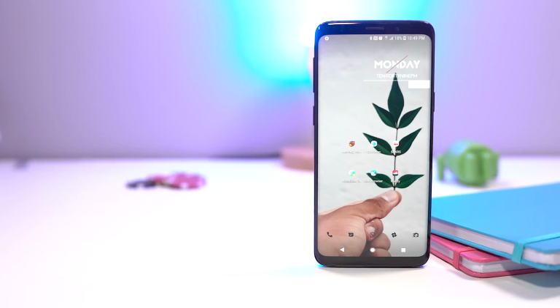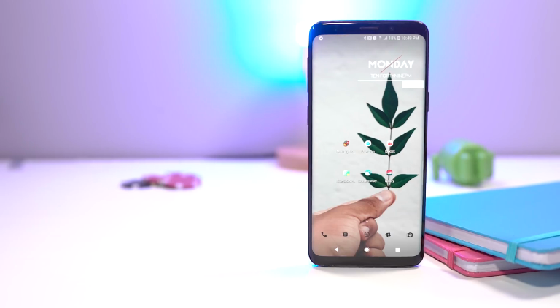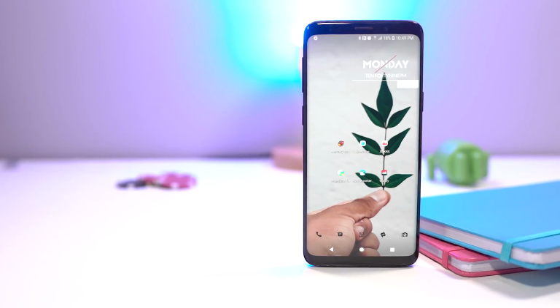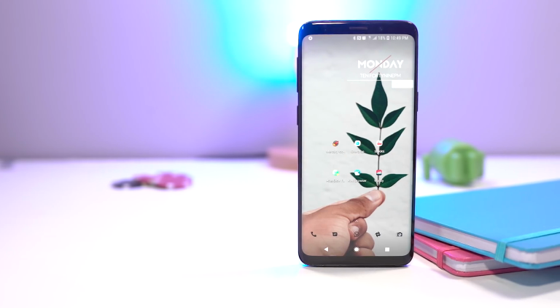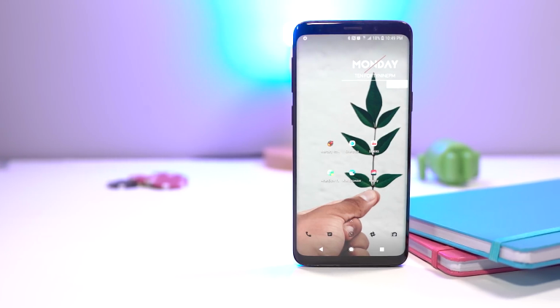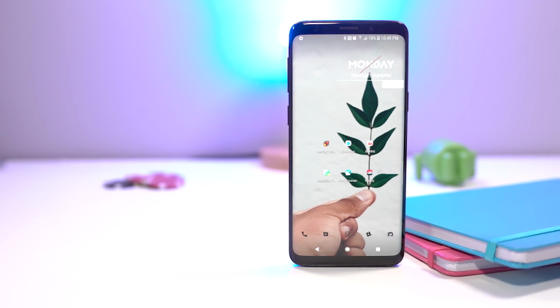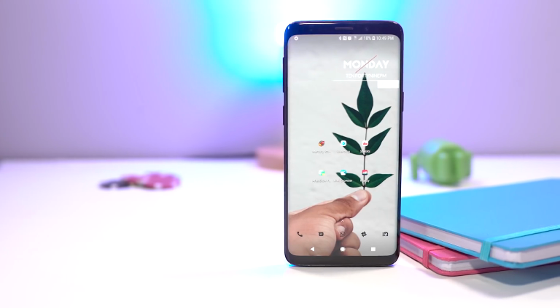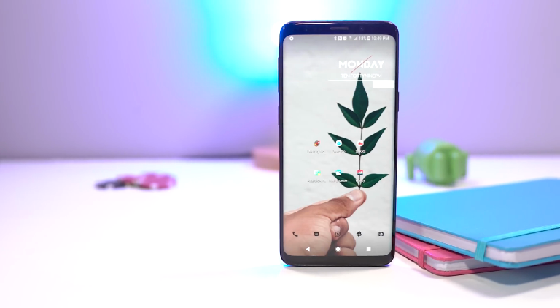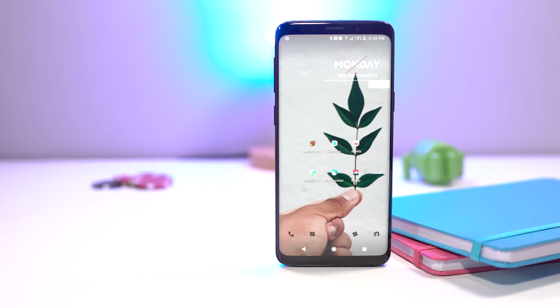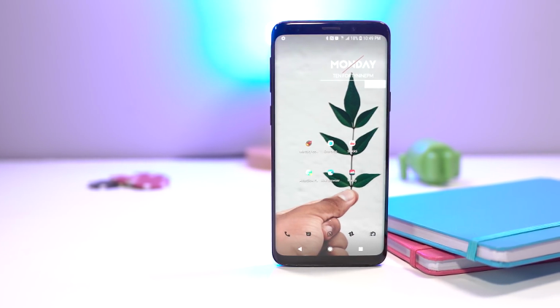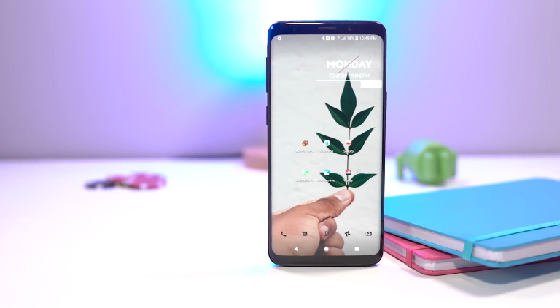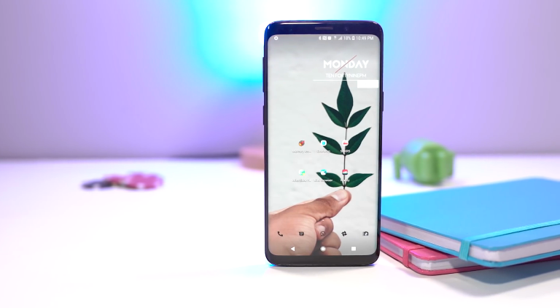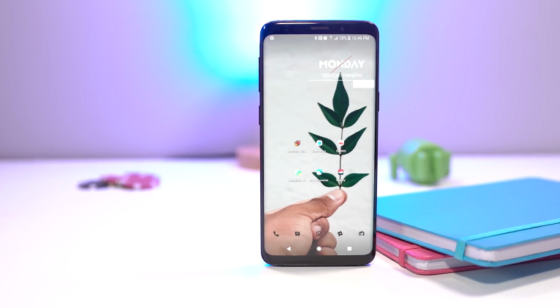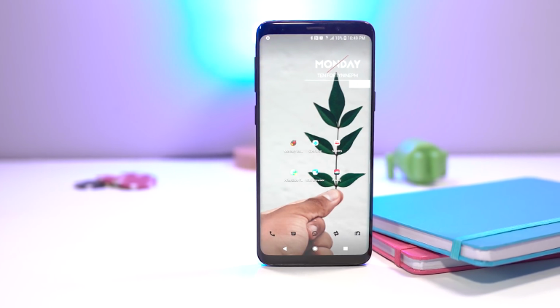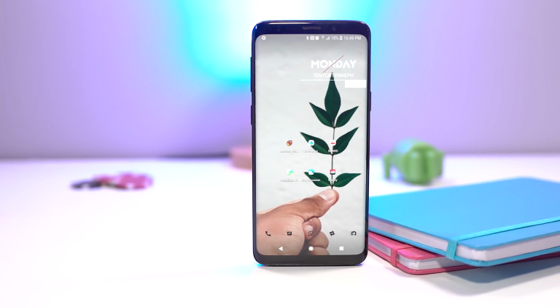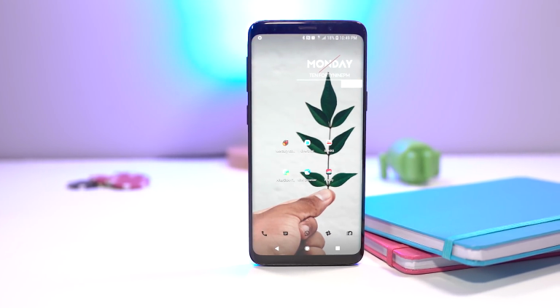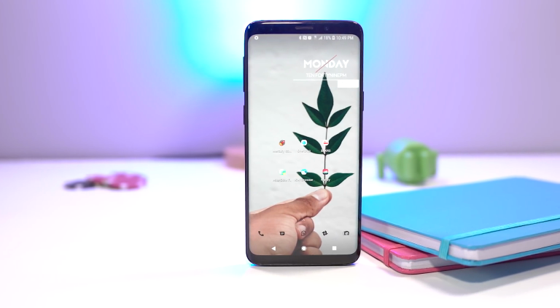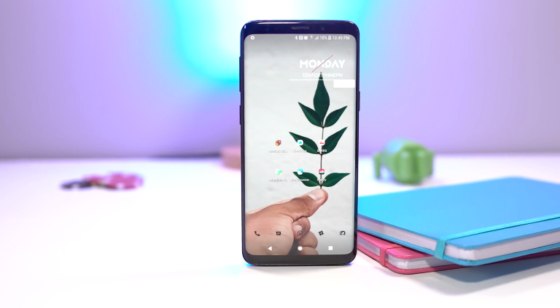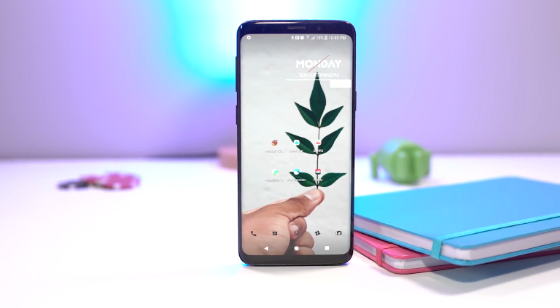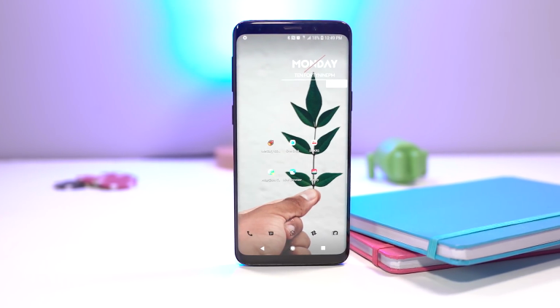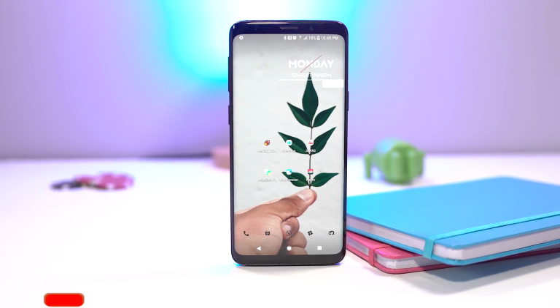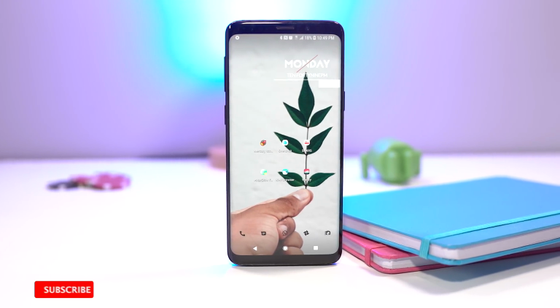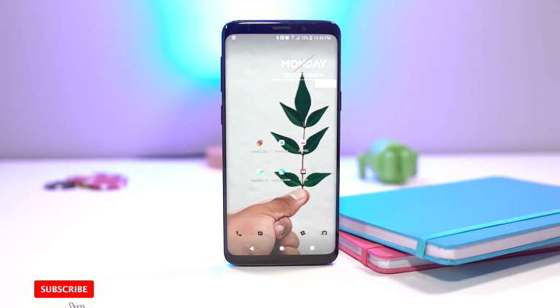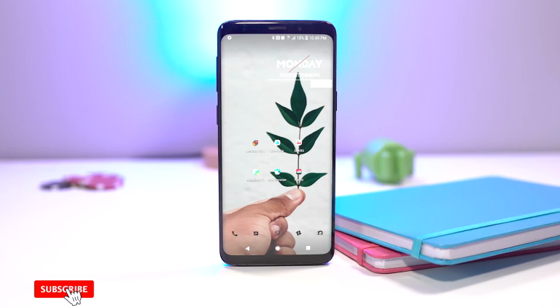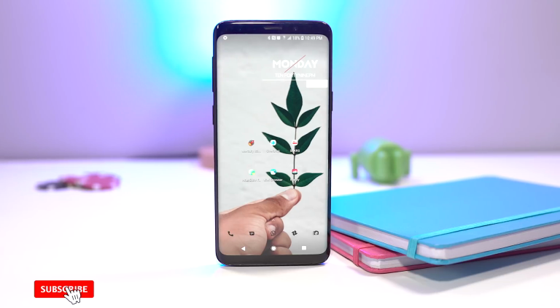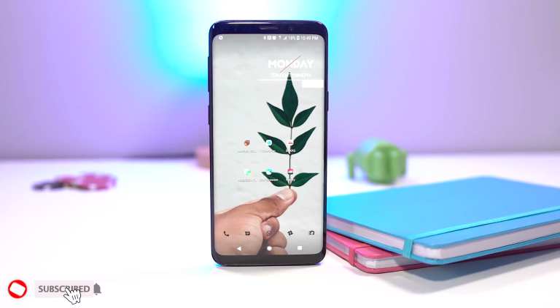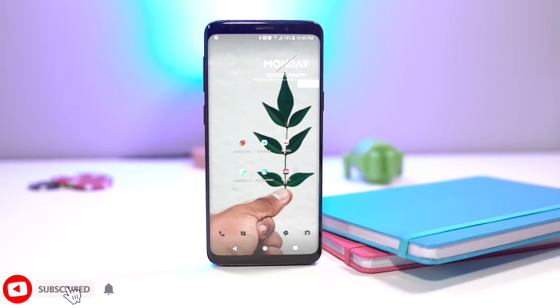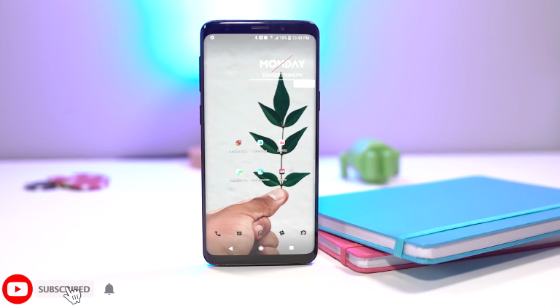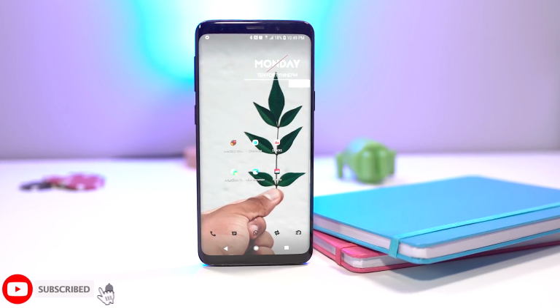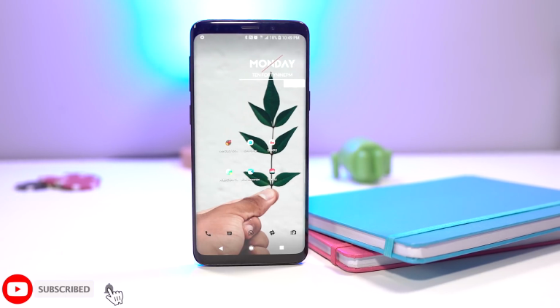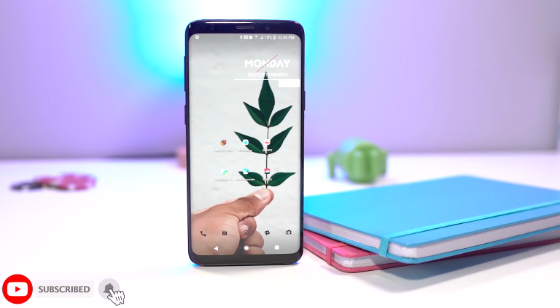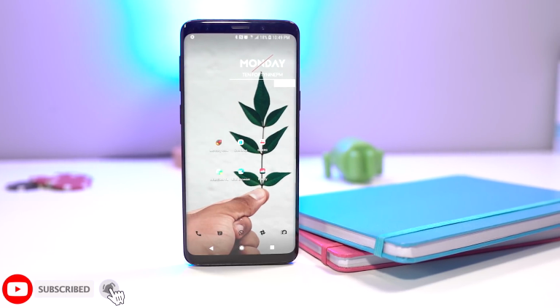Hey guys, what's going on? It's me Yasin and today I have for you guys my favorite Android apps for the month of August 2018. Without wasting any more time, let's jump in.